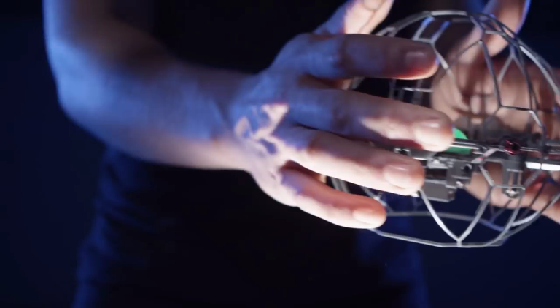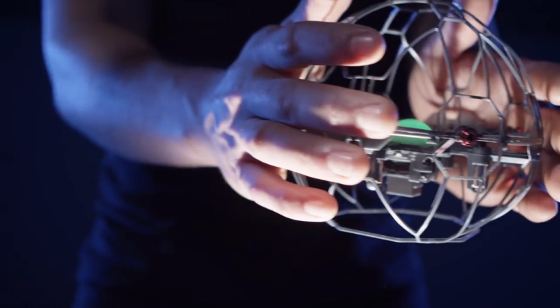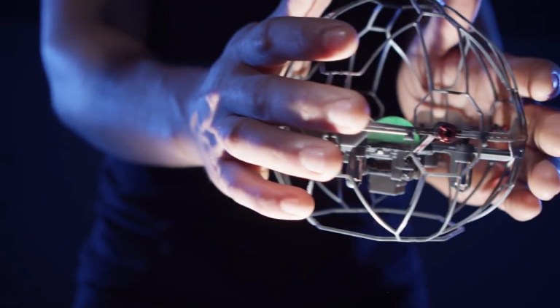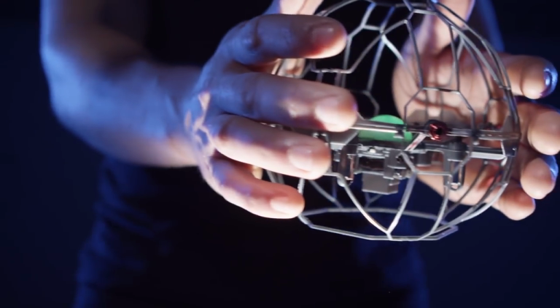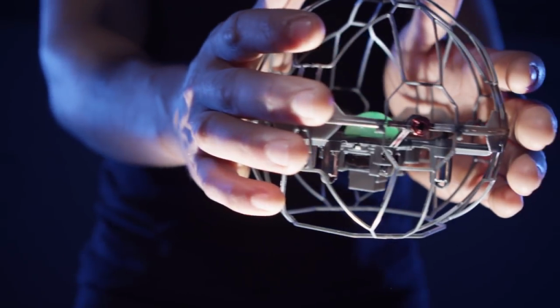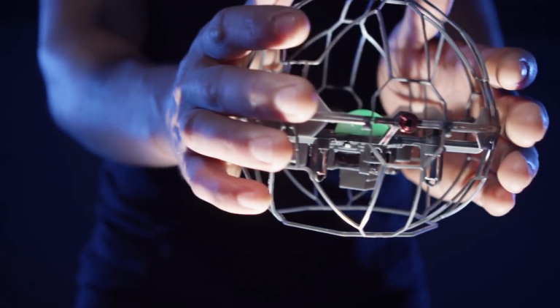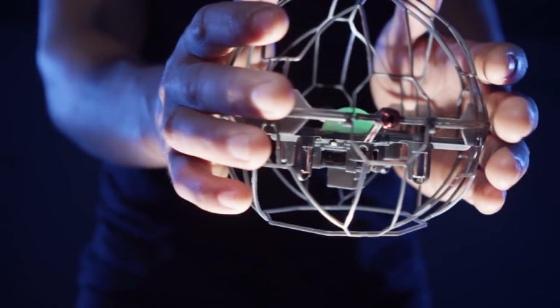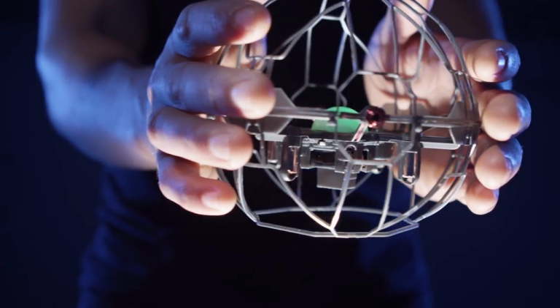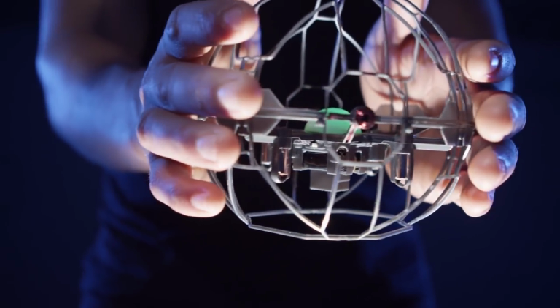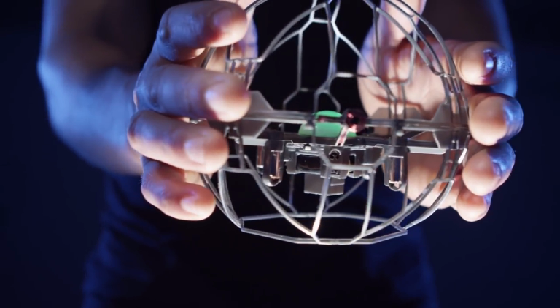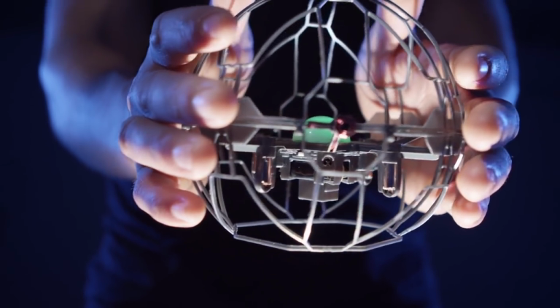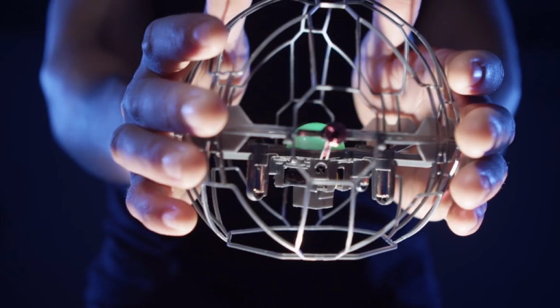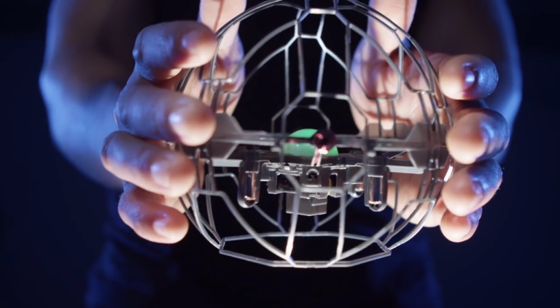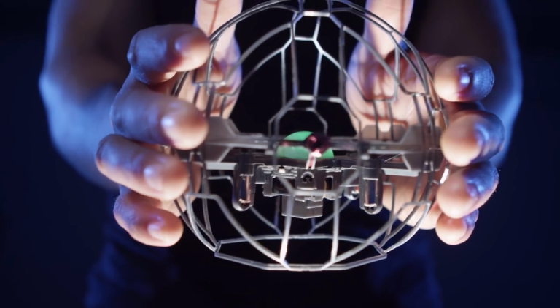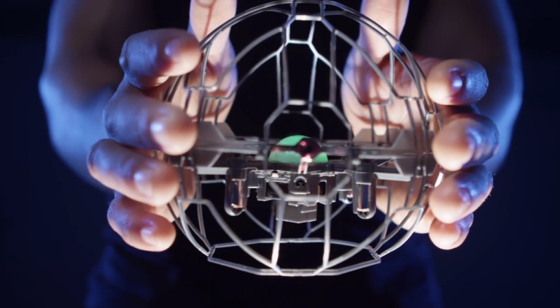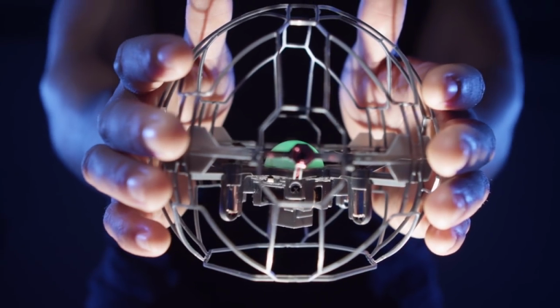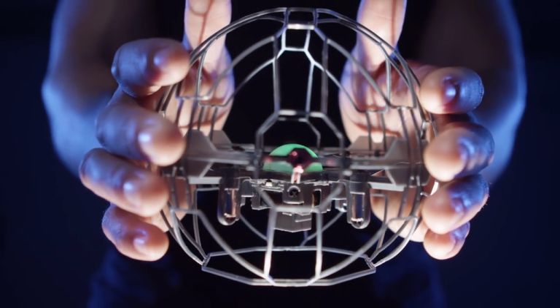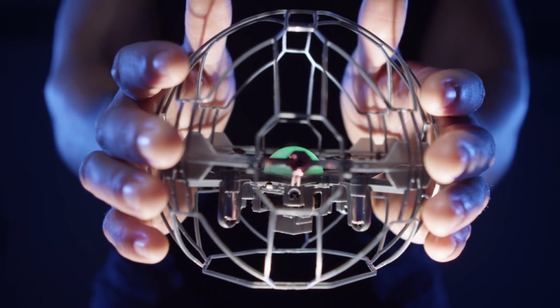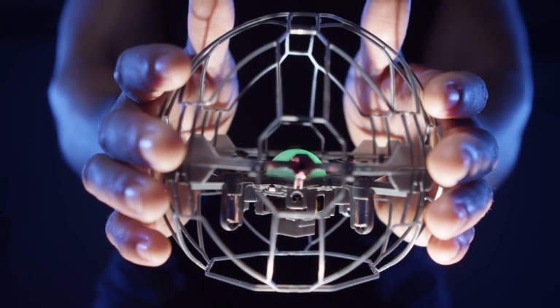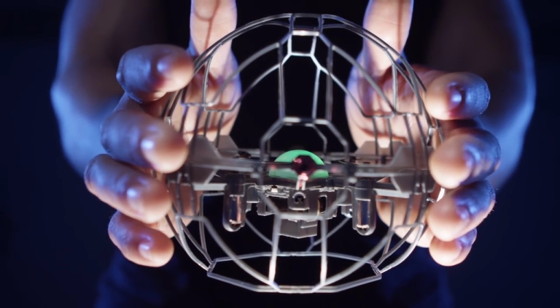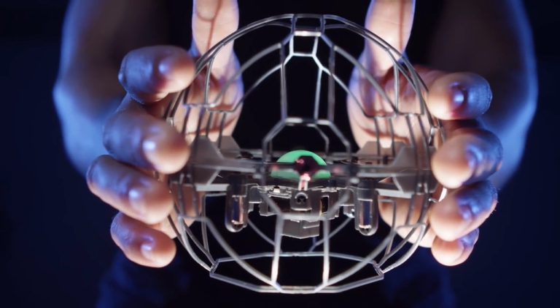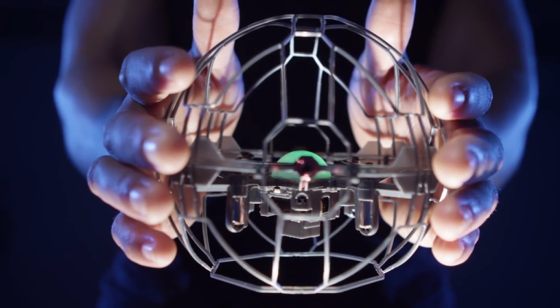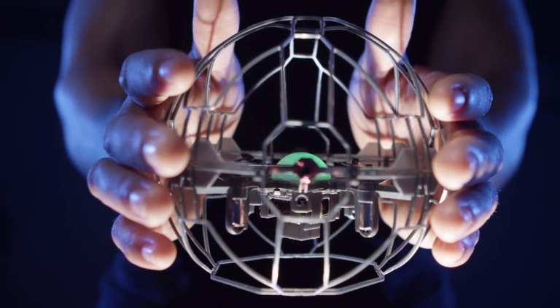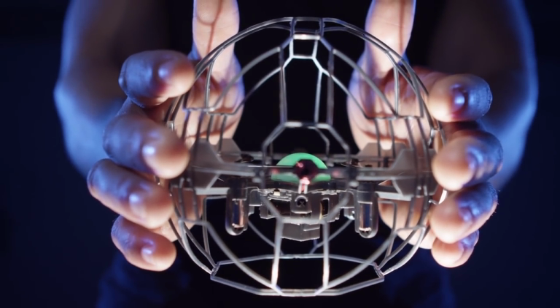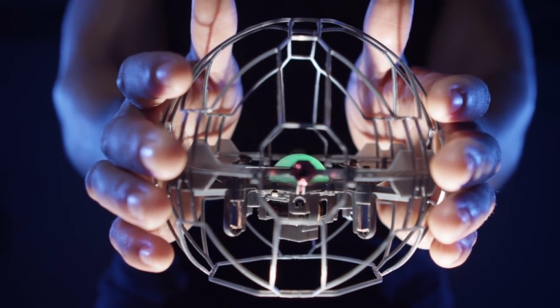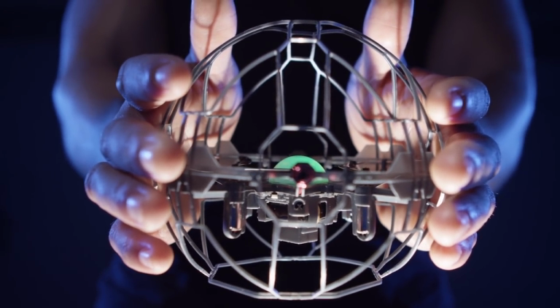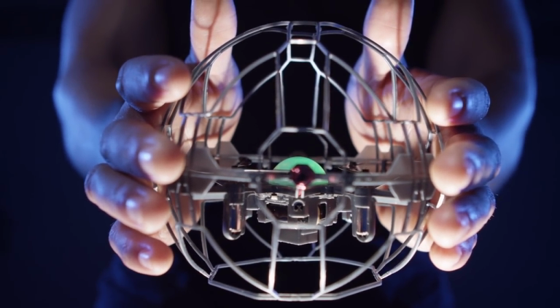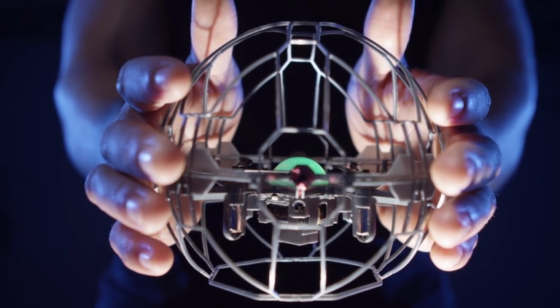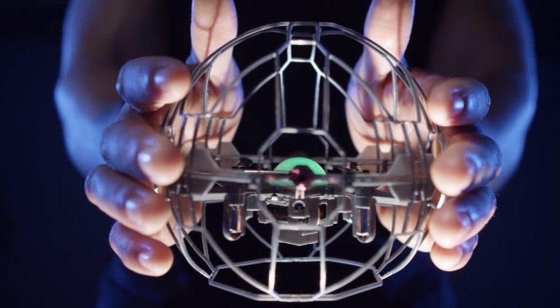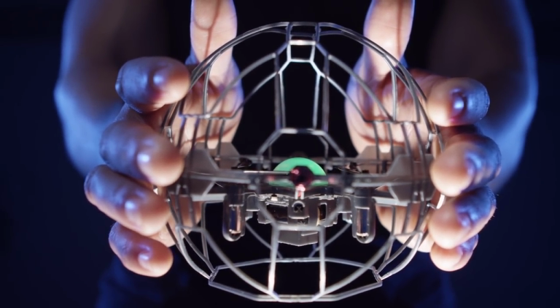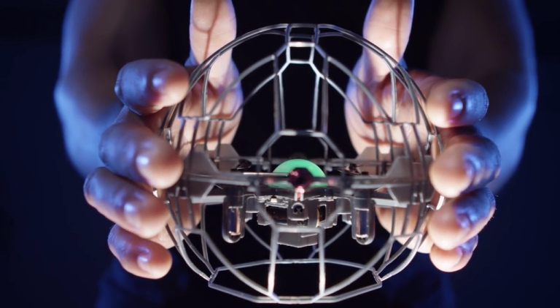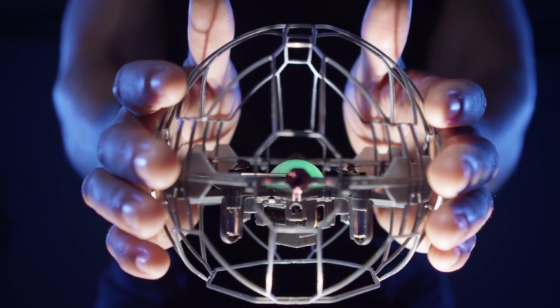Congratulations on getting your own Air Hog Supernova! Here's a quick guide on how to master the basics.